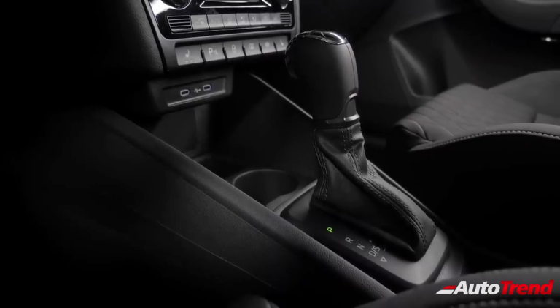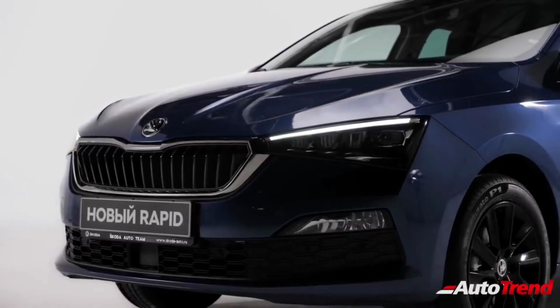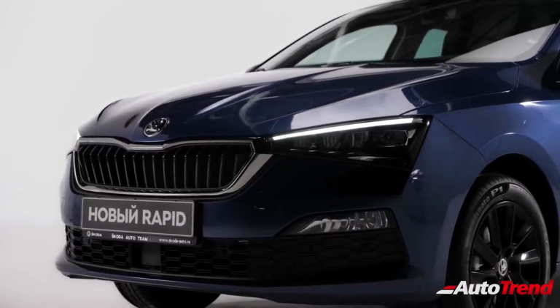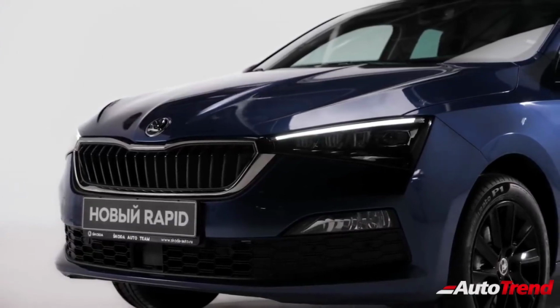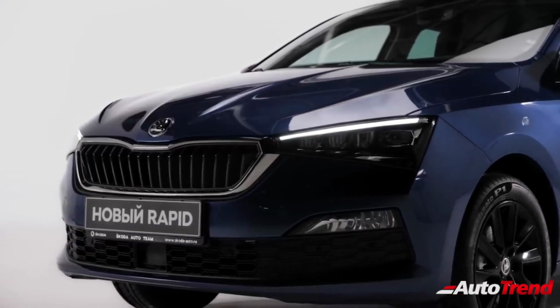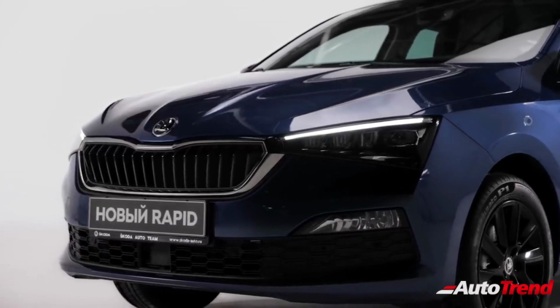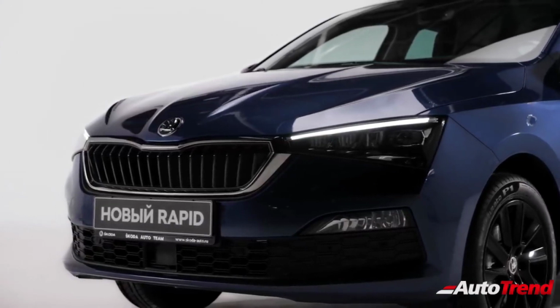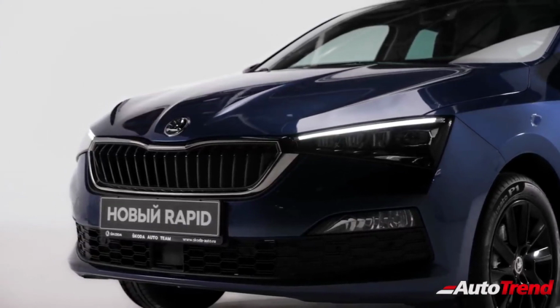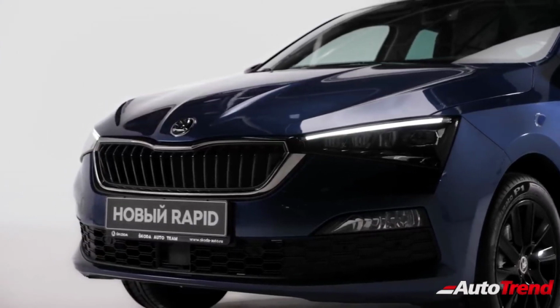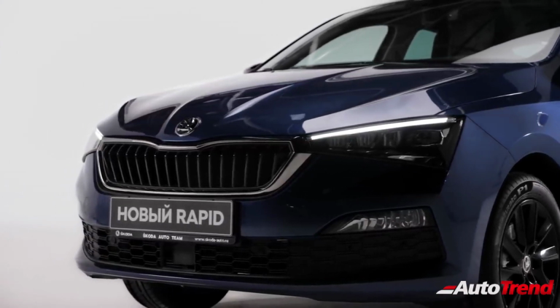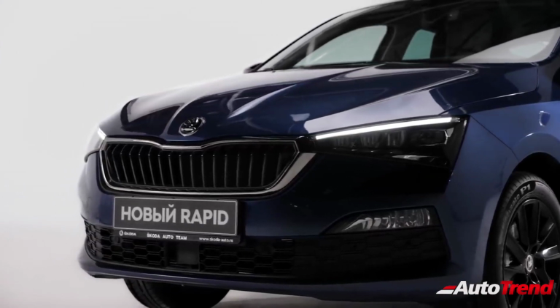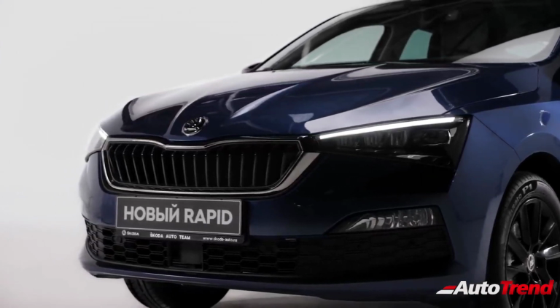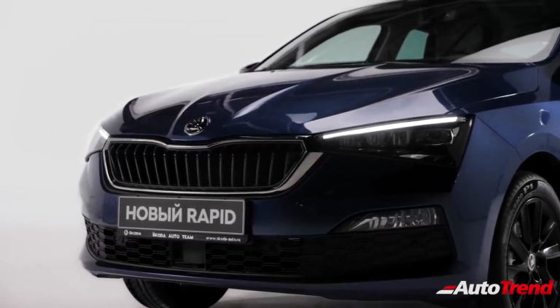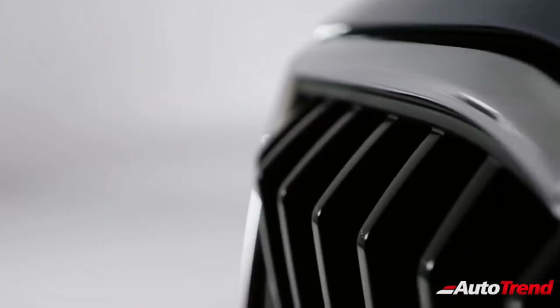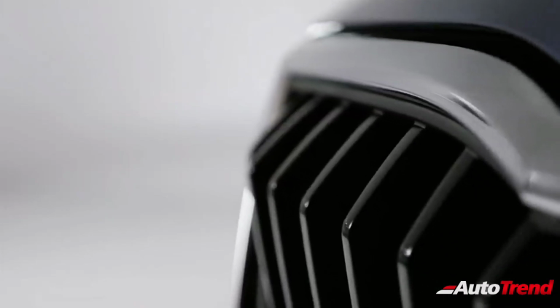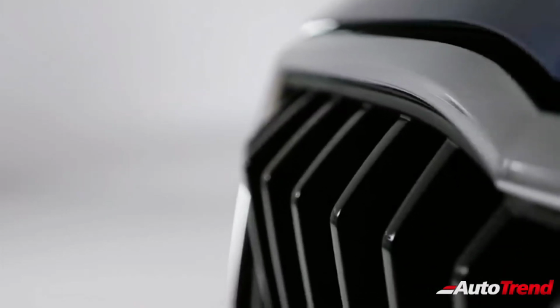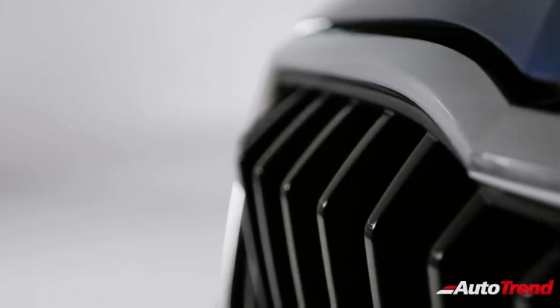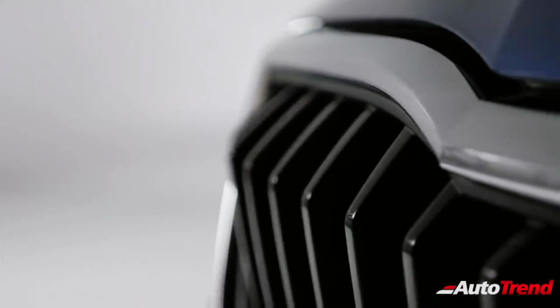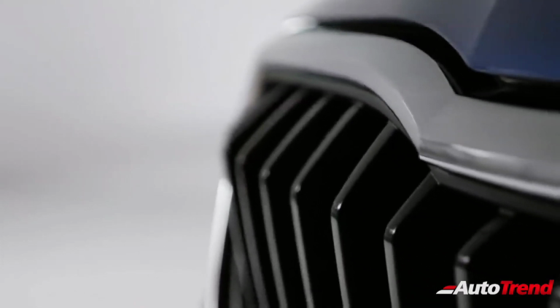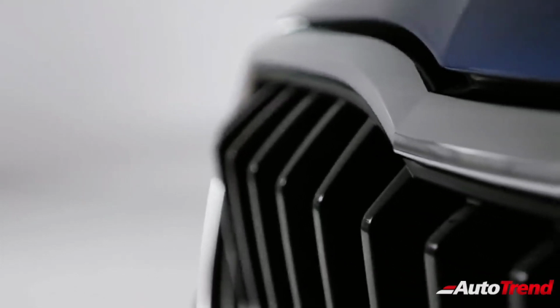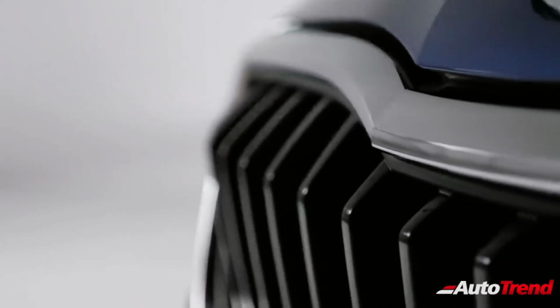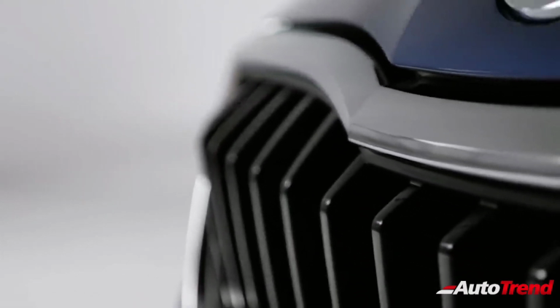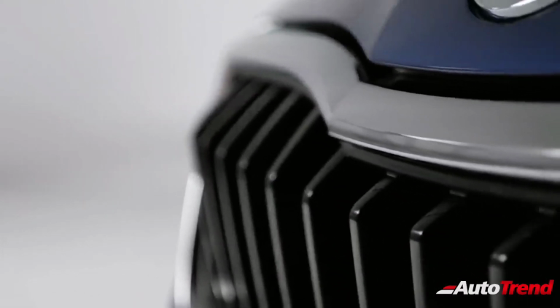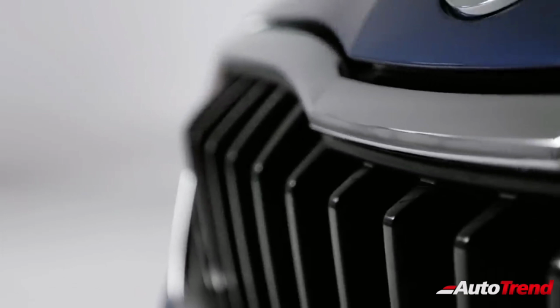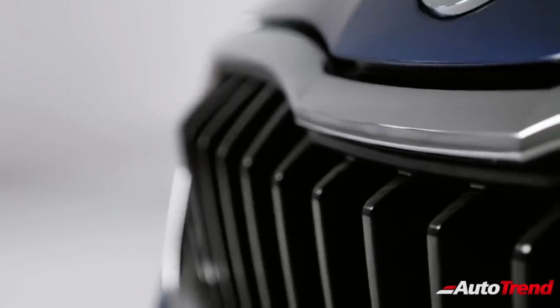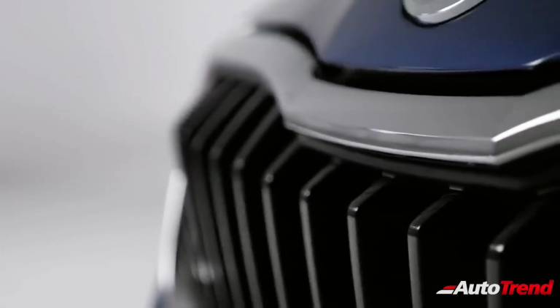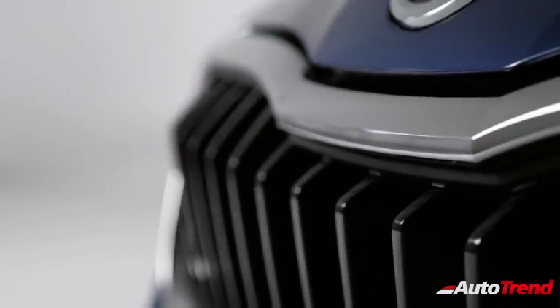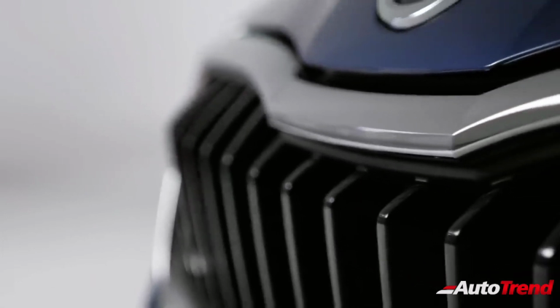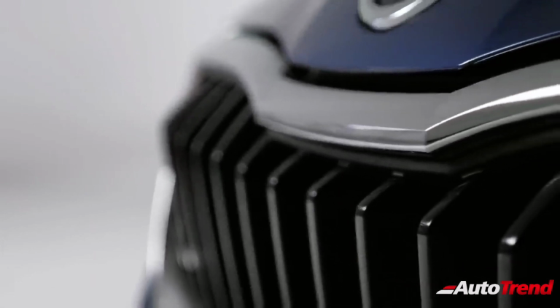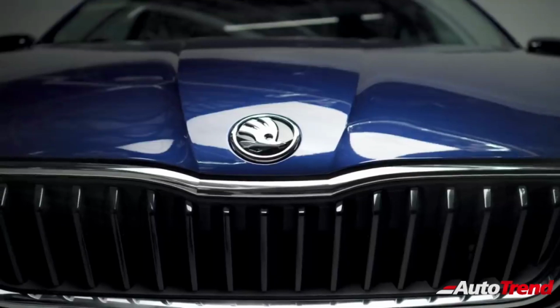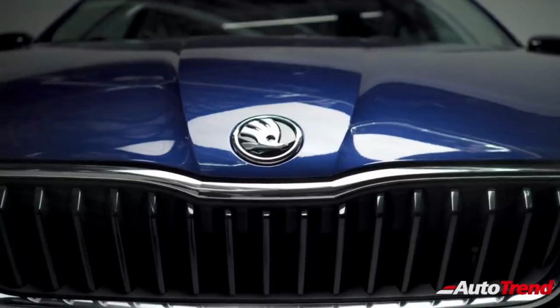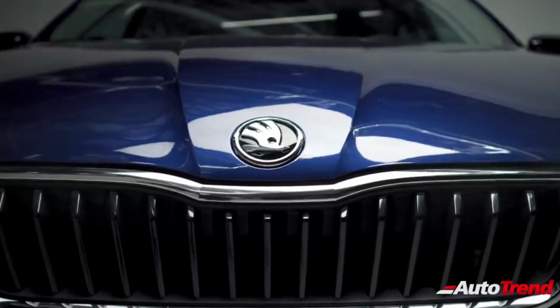With this new 1.5-litre 150 PS TSI motor, this new Skoda midsize sedan could be the most powerful midsize sedan in the Indian market.